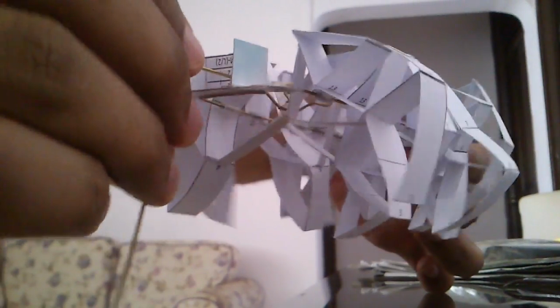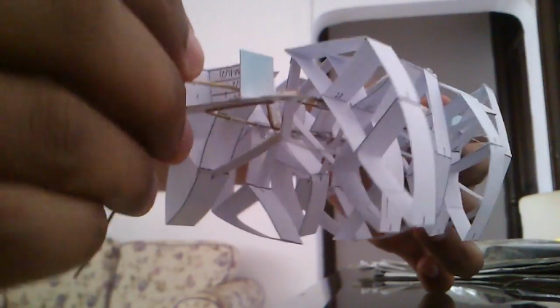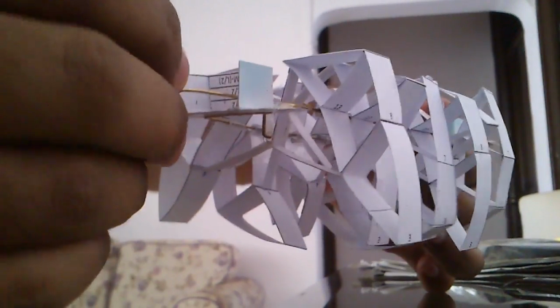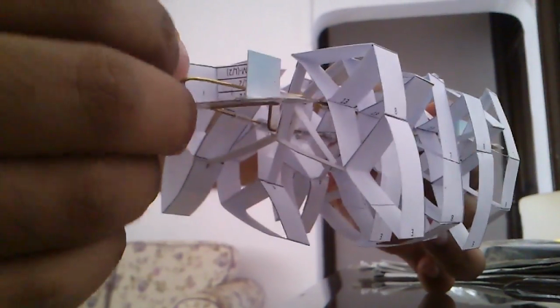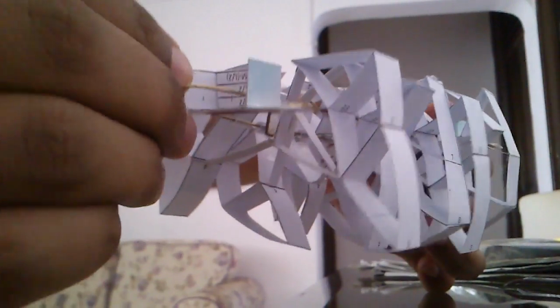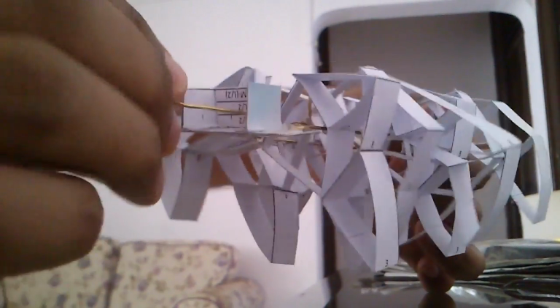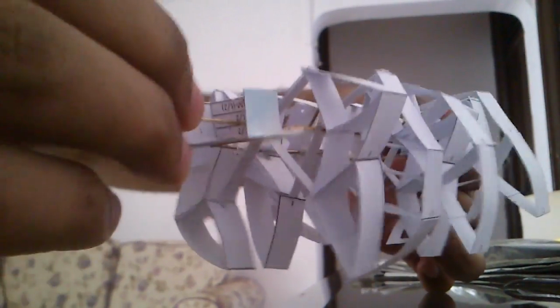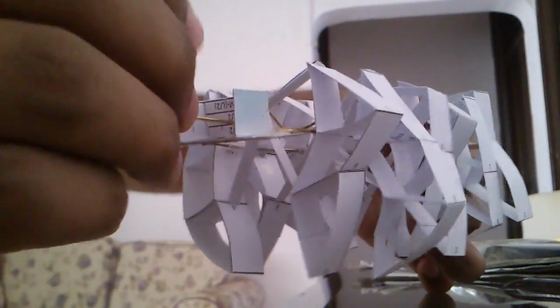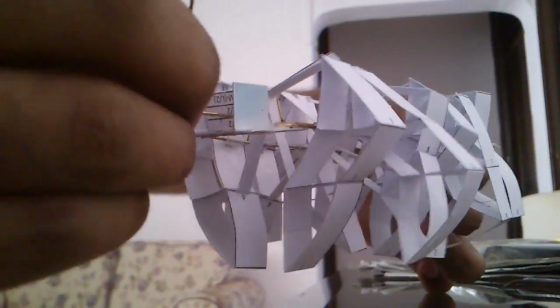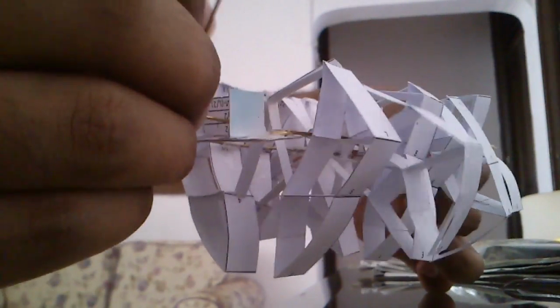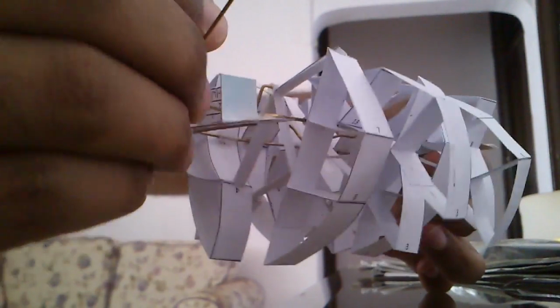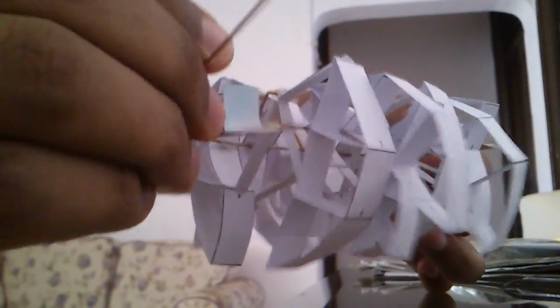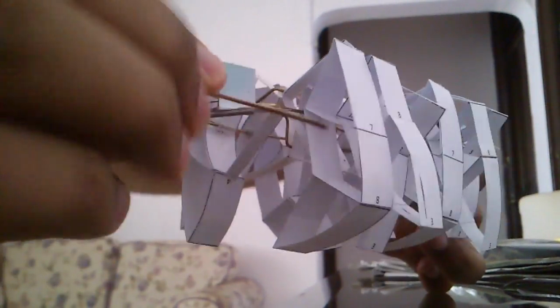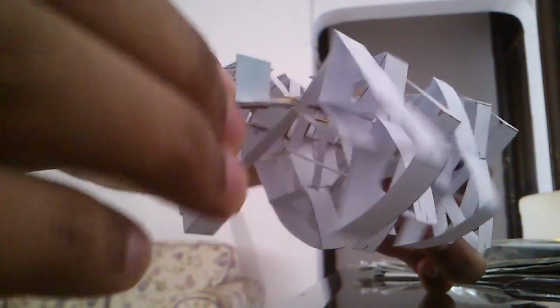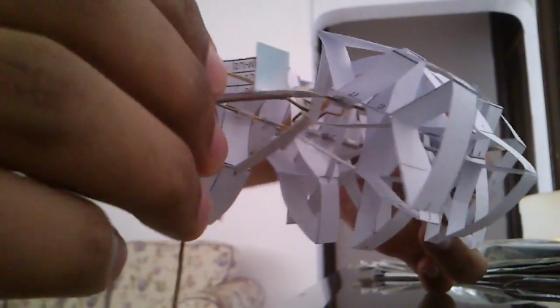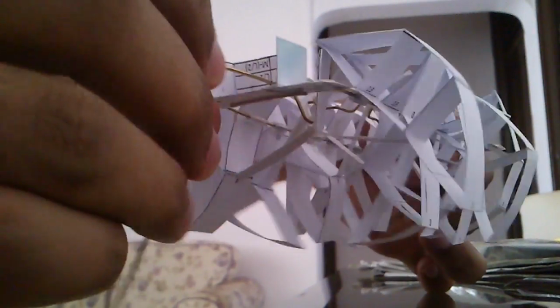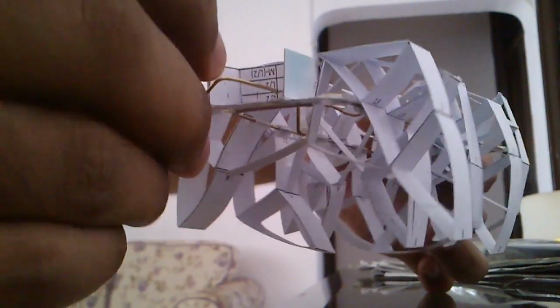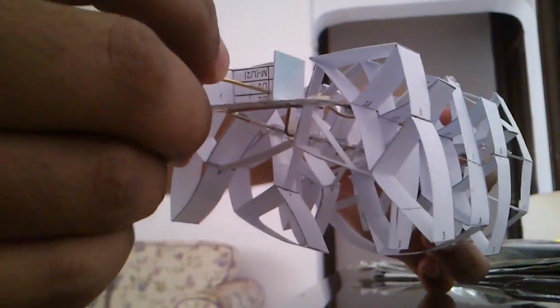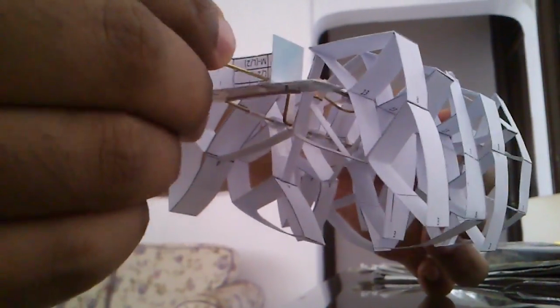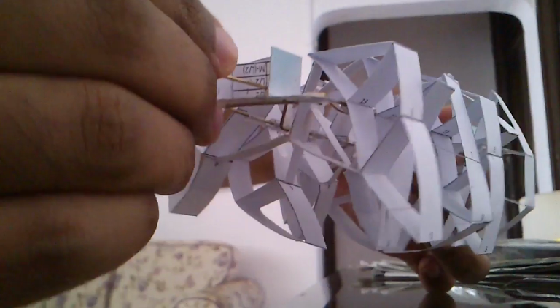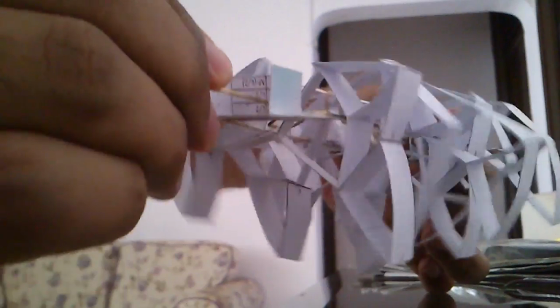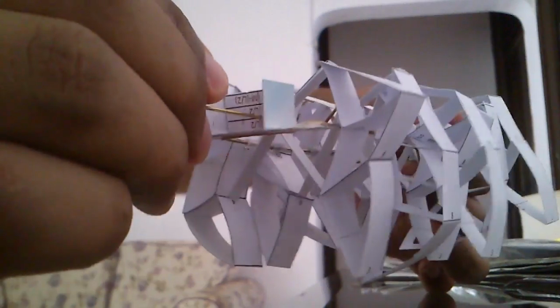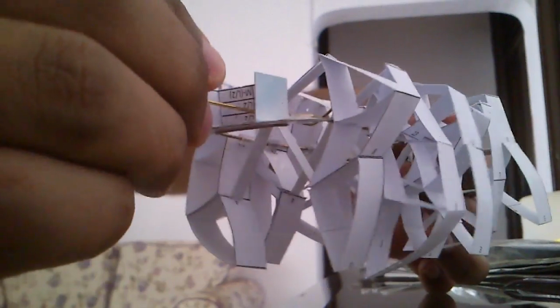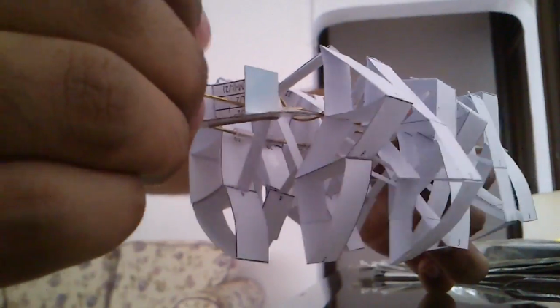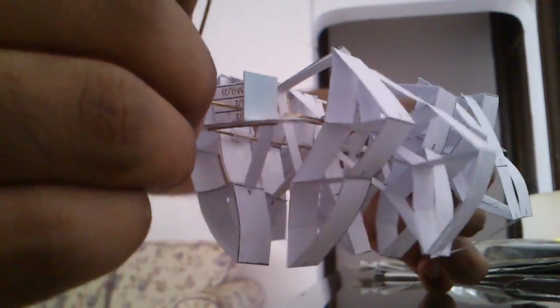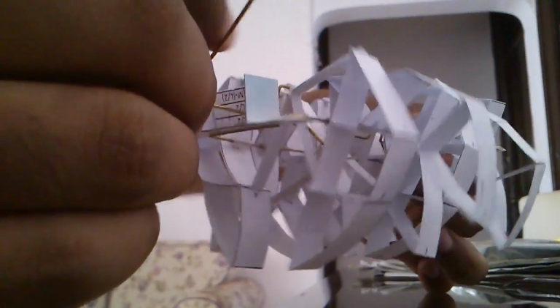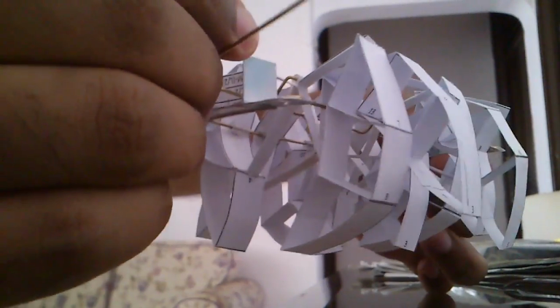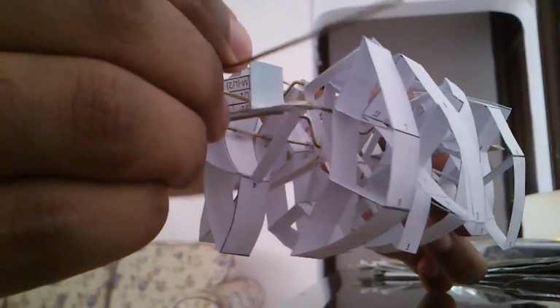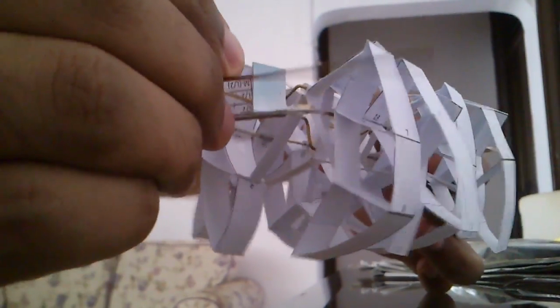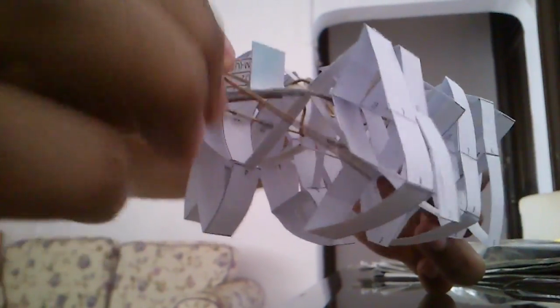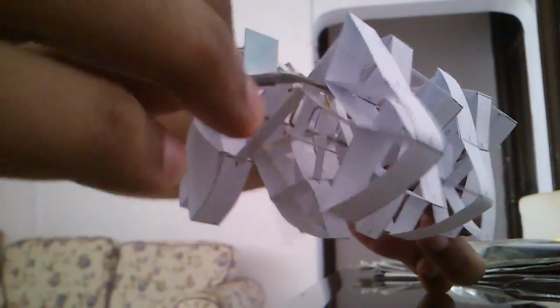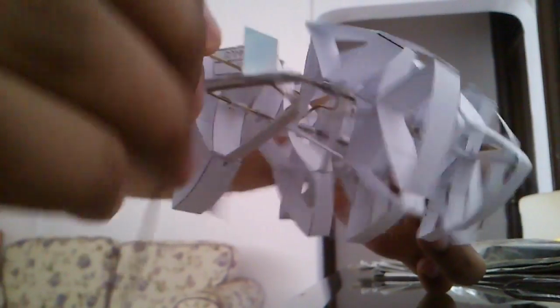I think for paper and just wire, it's doing a pretty good job. I'm satisfied.